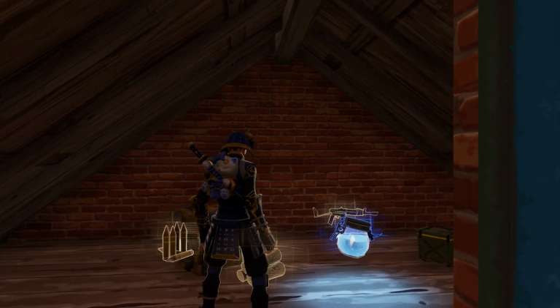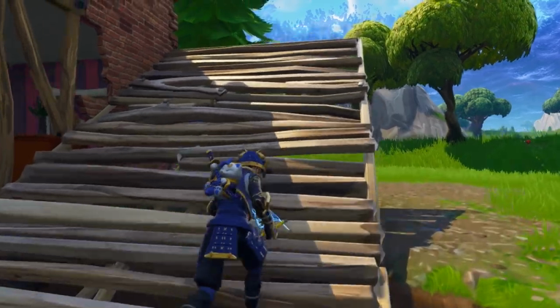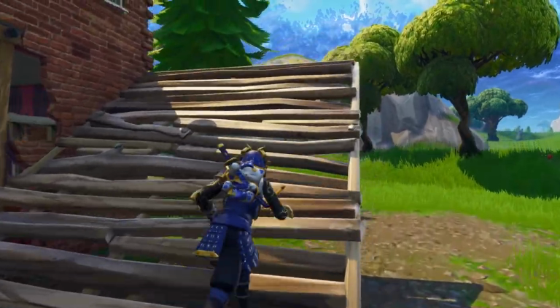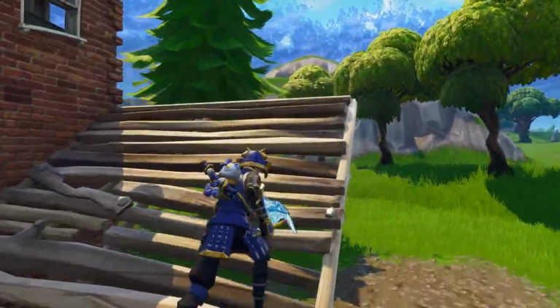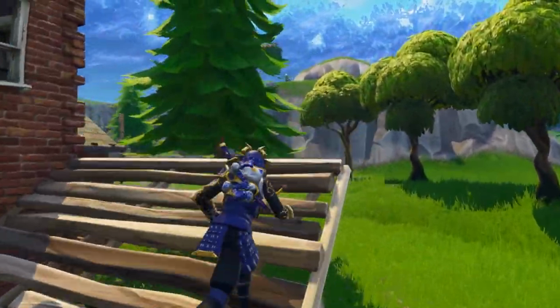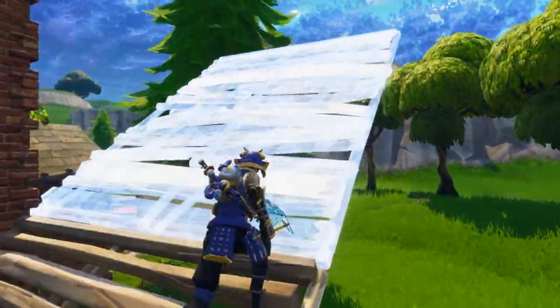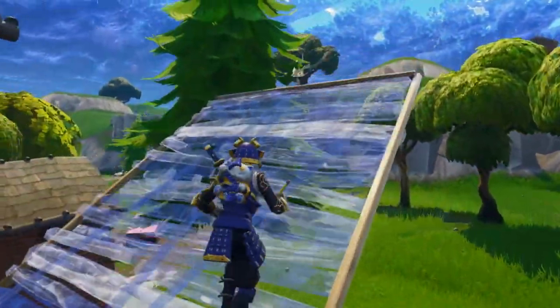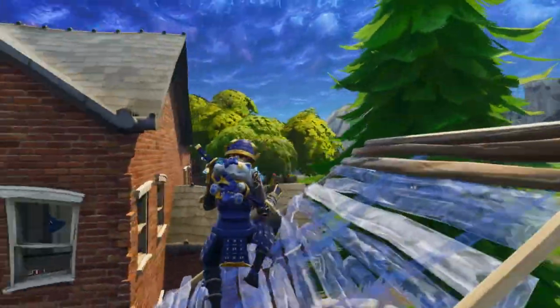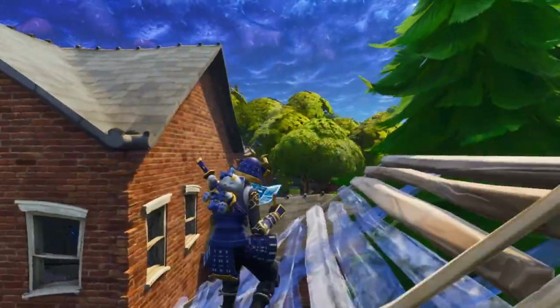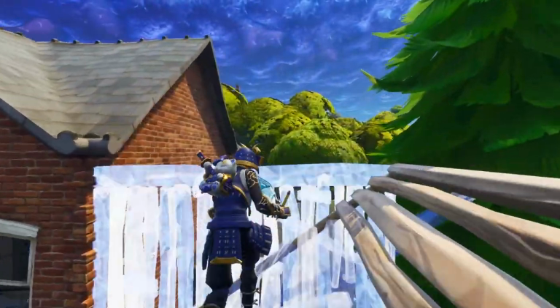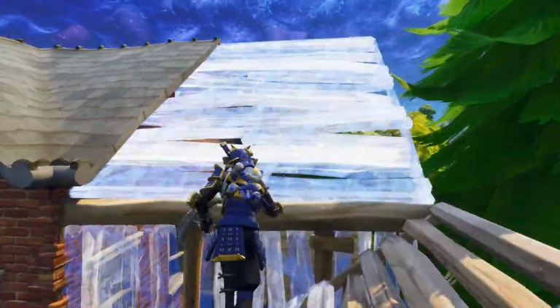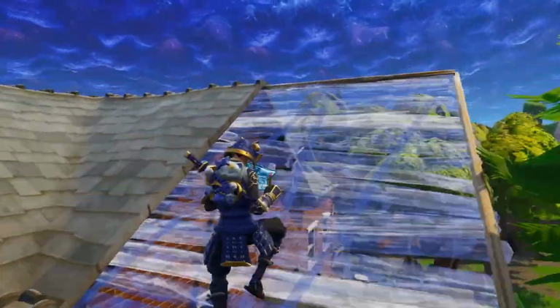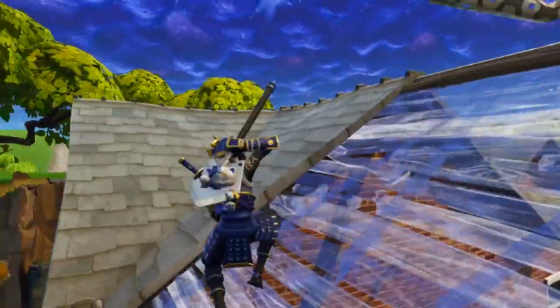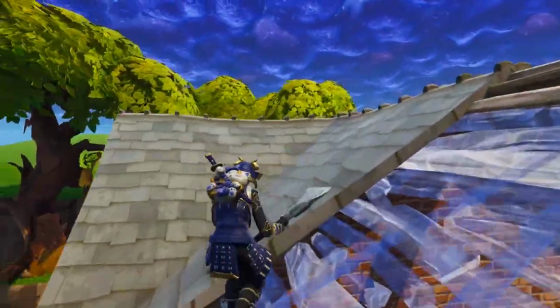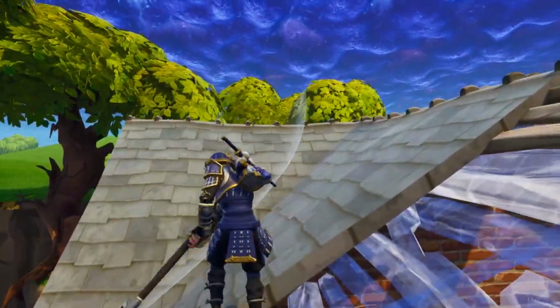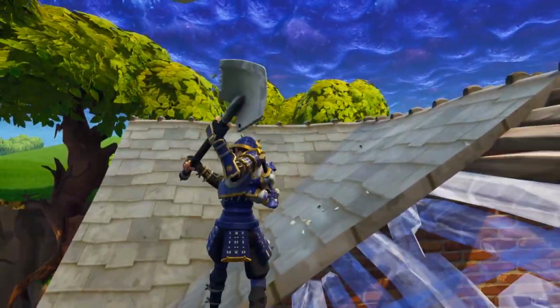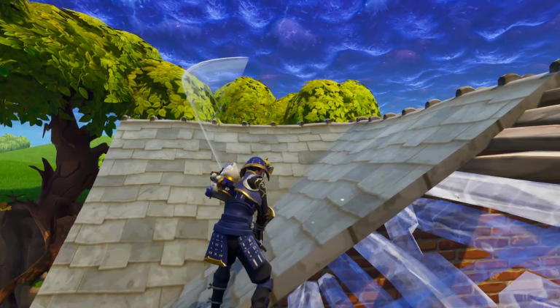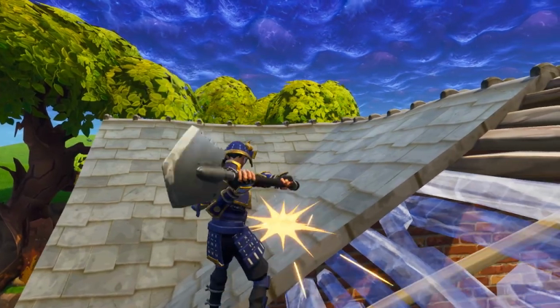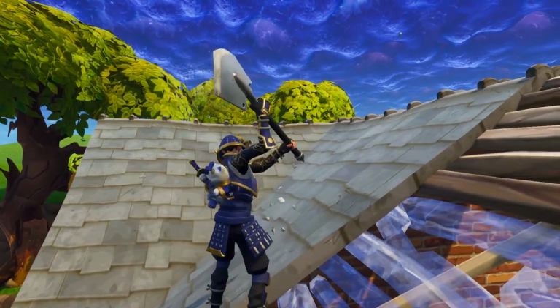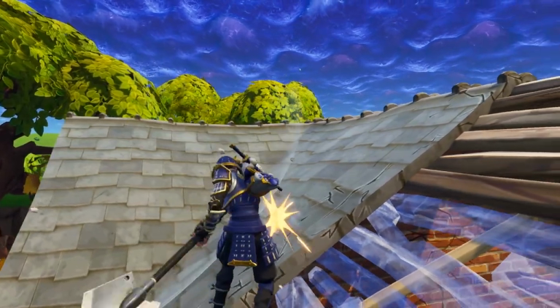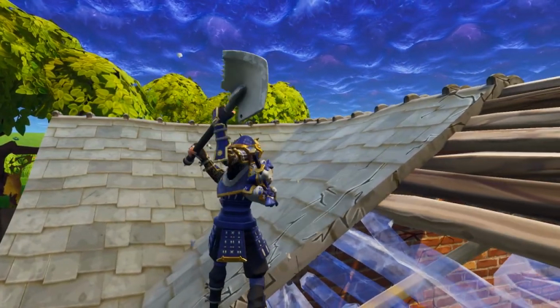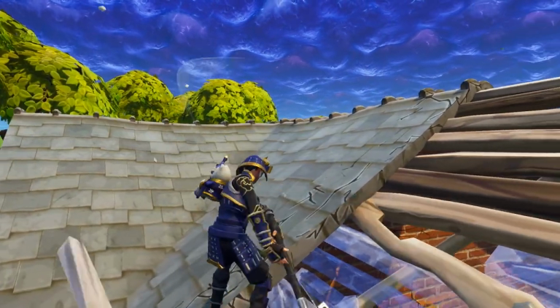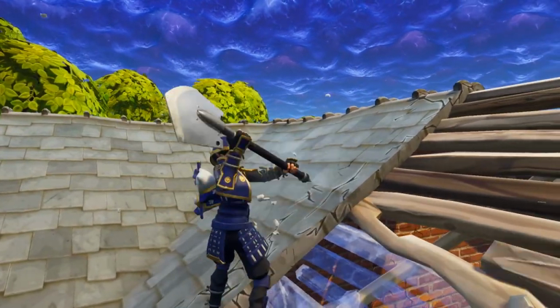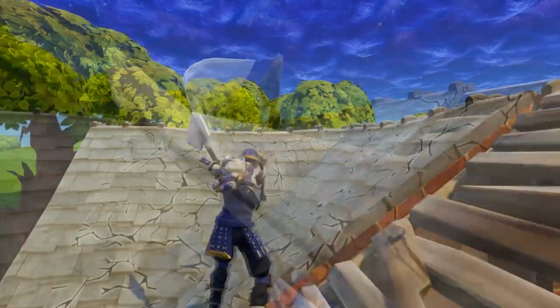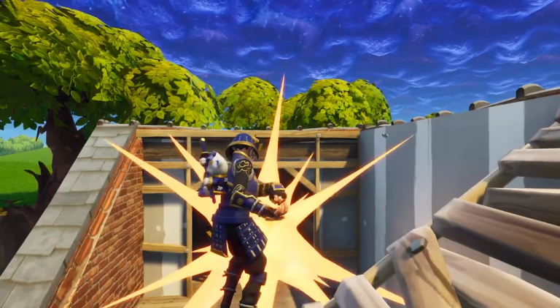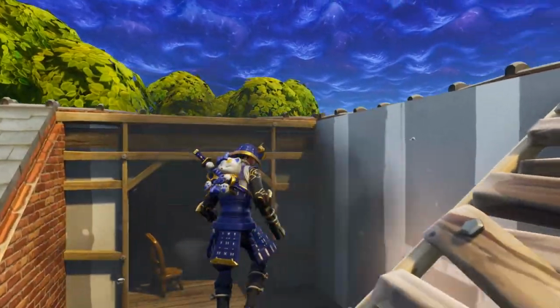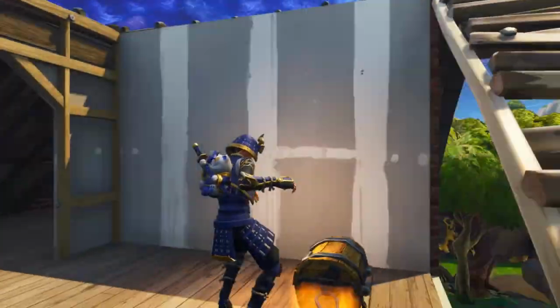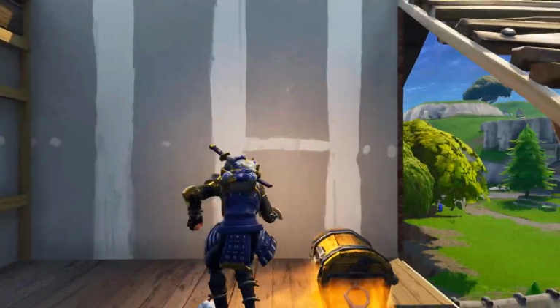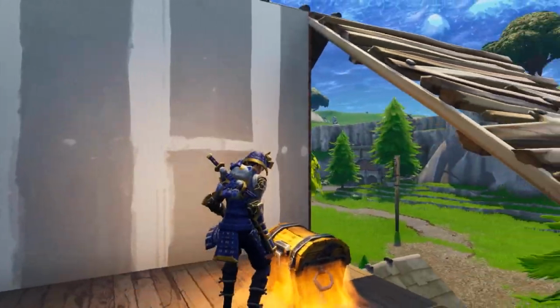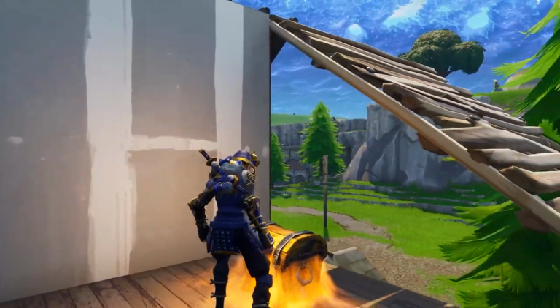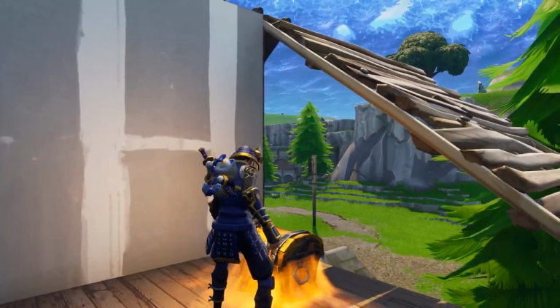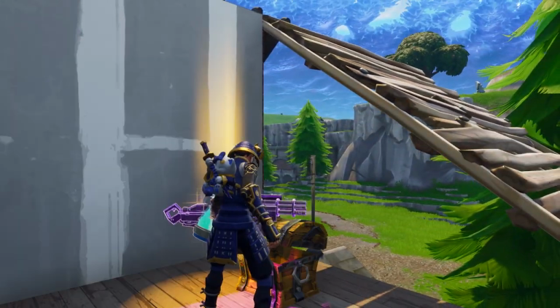The second chest spawn is in the roof. An easy way to access it is either by dropping on top of the roof, or simply by making your way up to the top level.